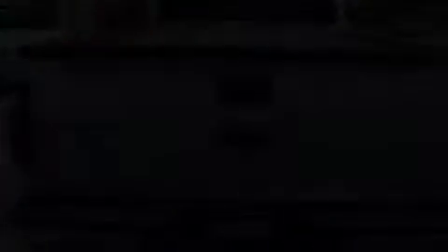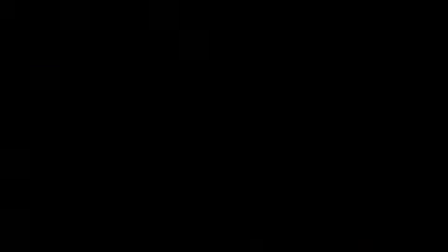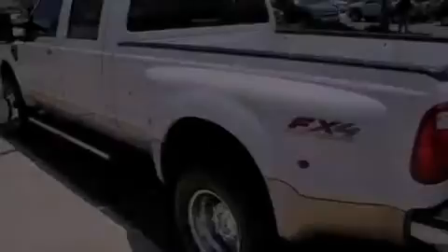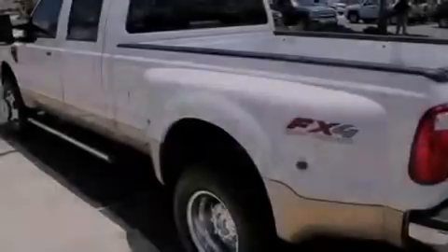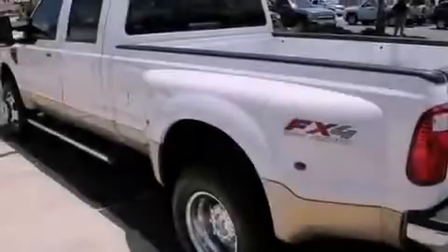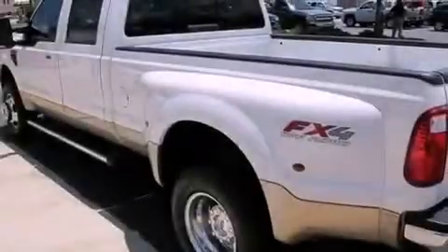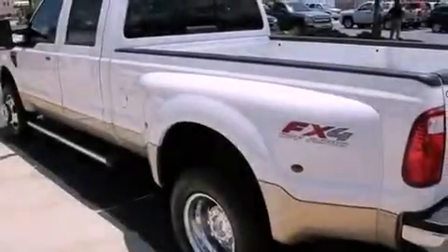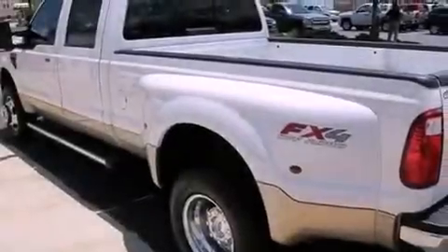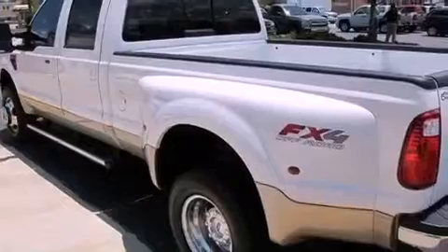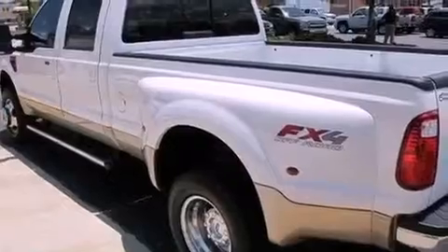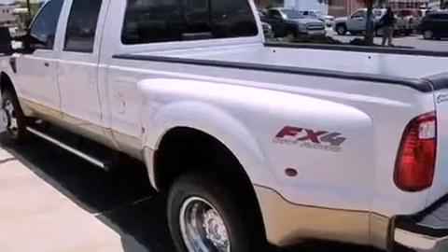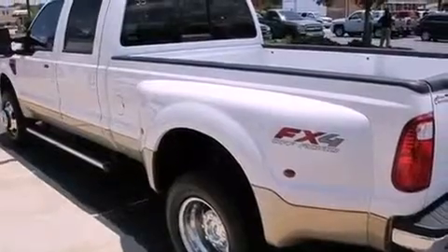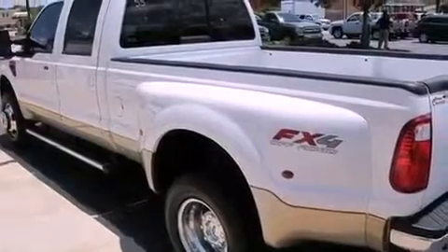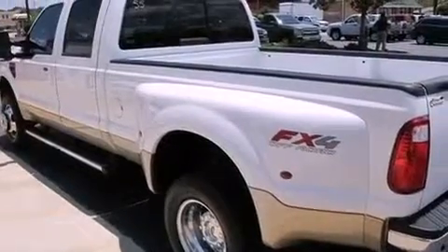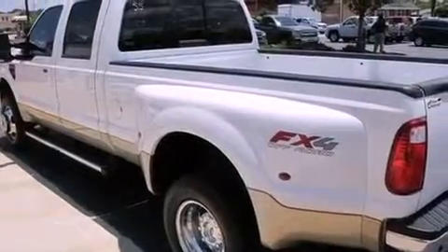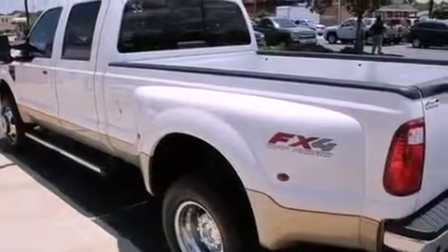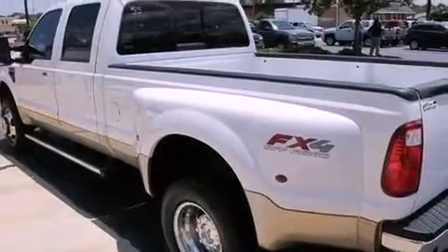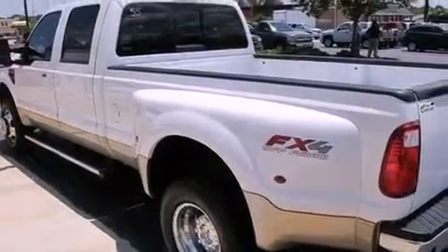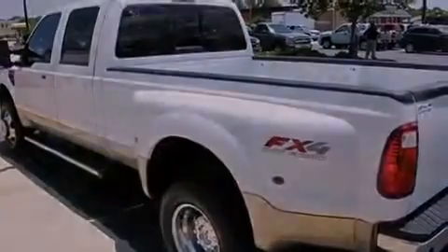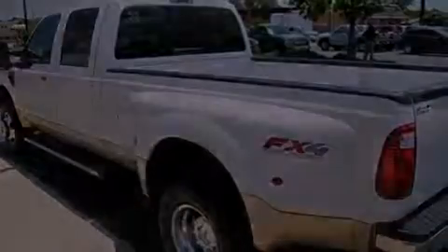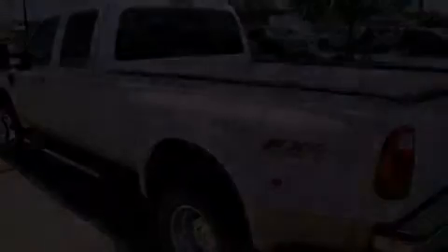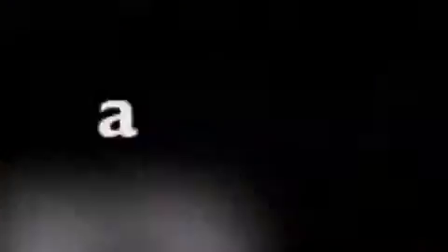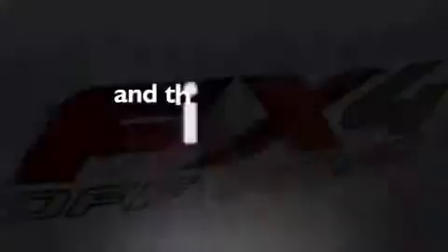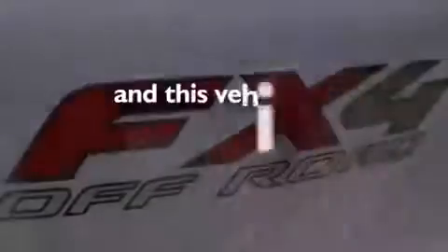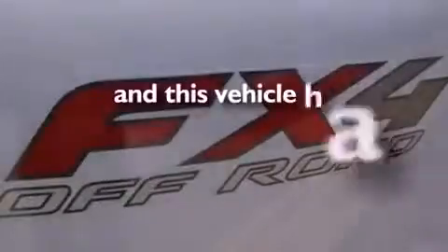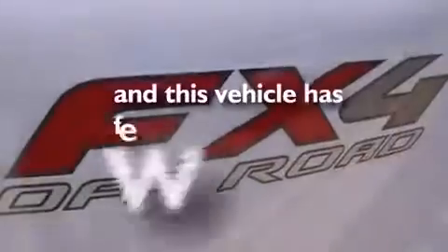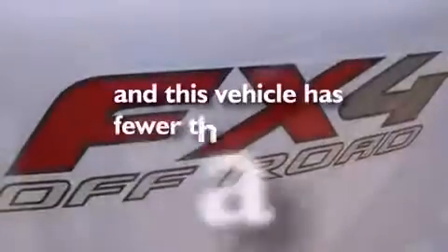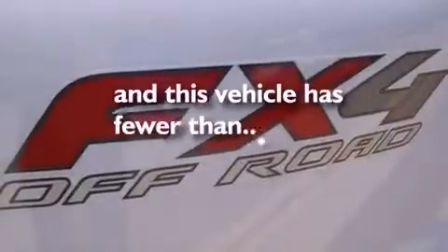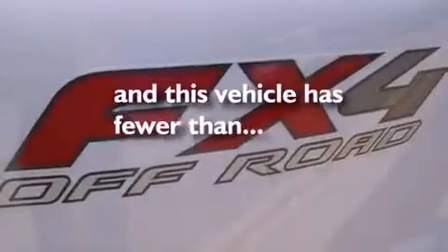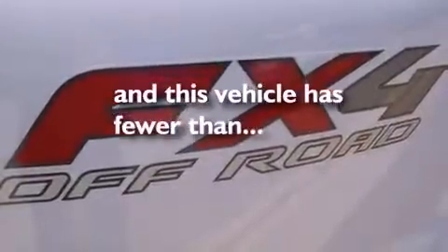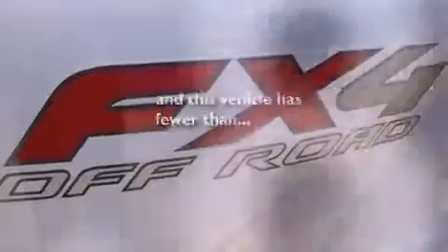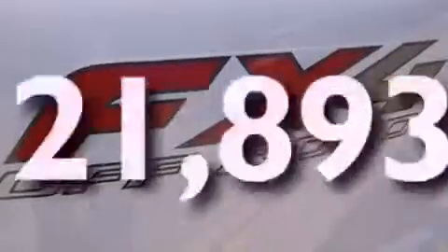Air conditioning with automatic climate control, an auto-dimming rearview mirror, and this vehicle has fewer than 22,000 miles on the odometer.